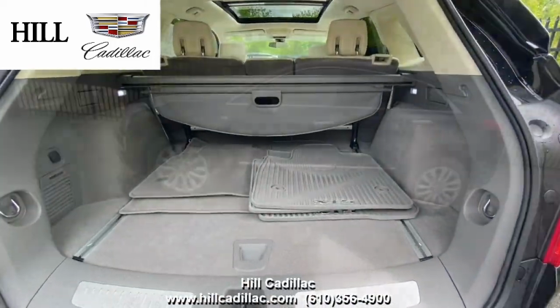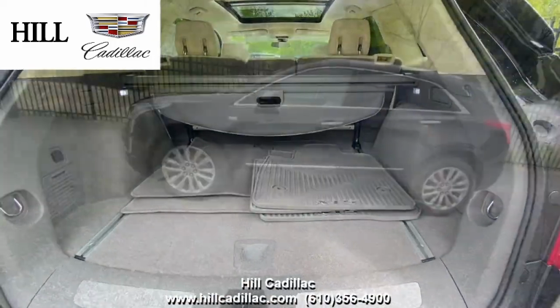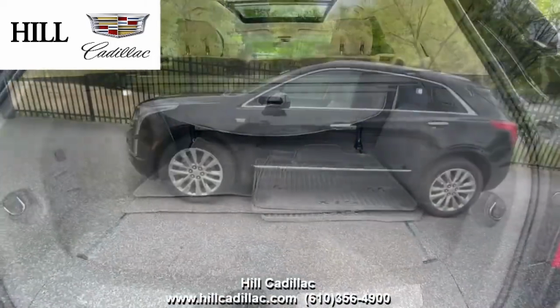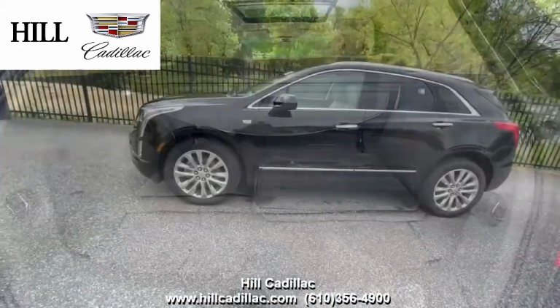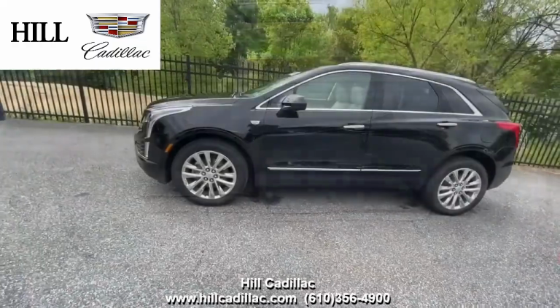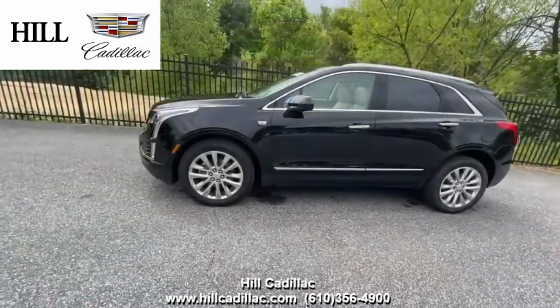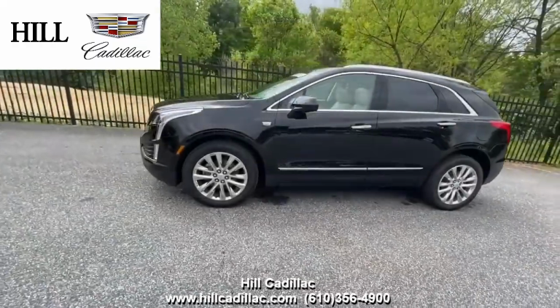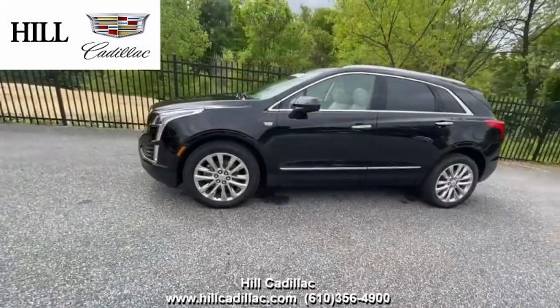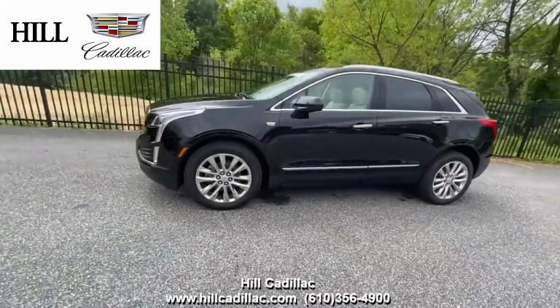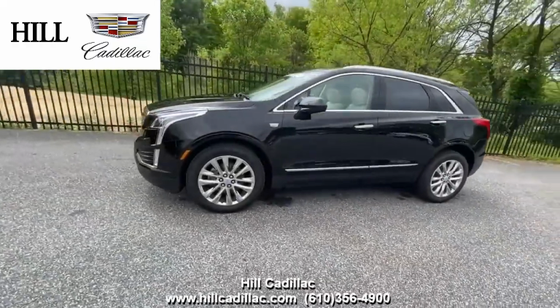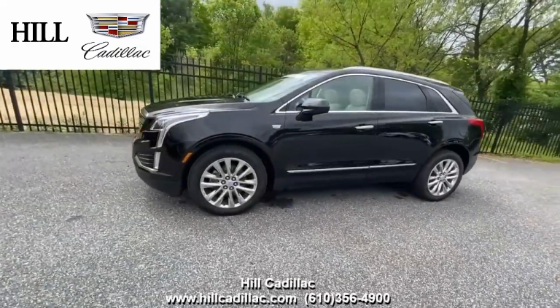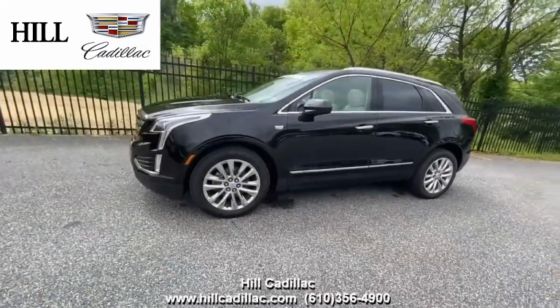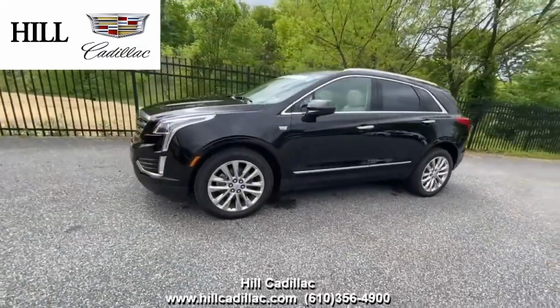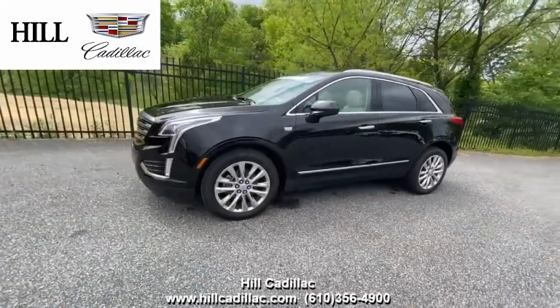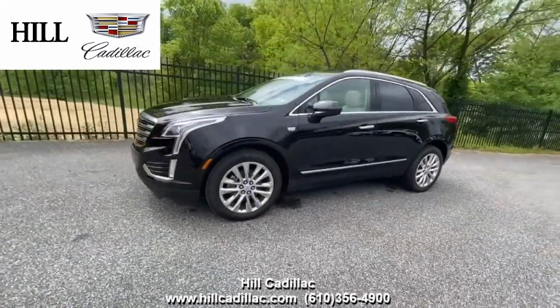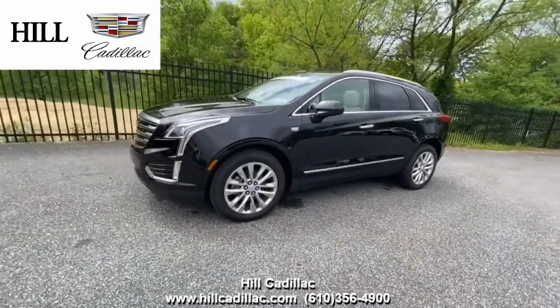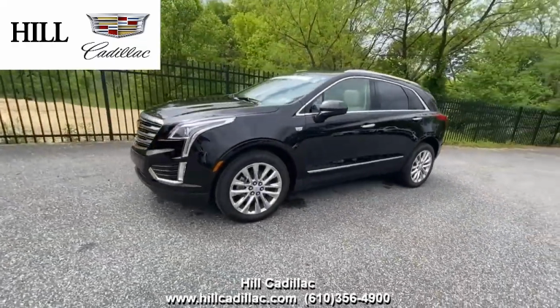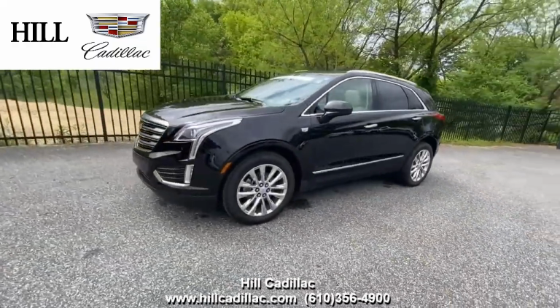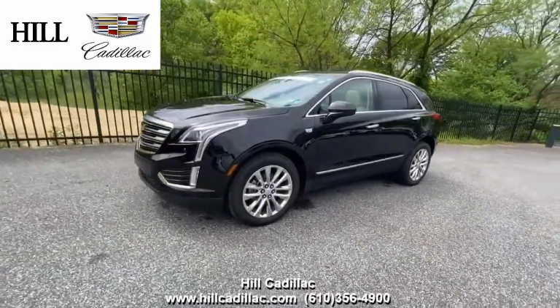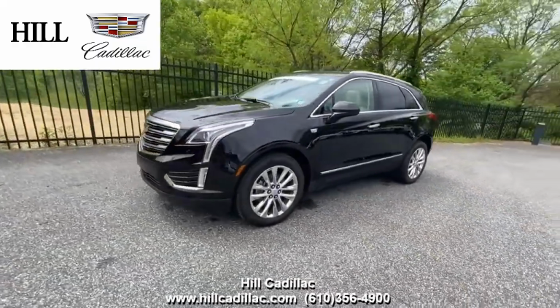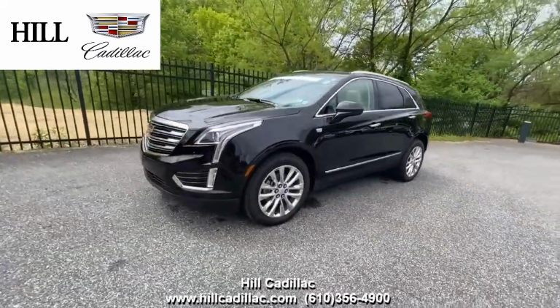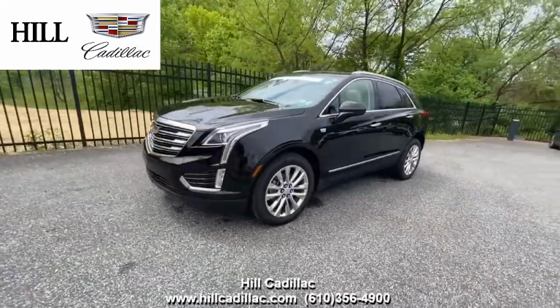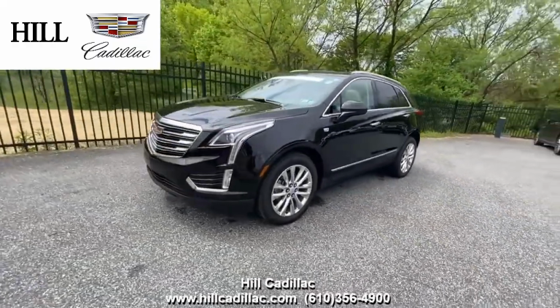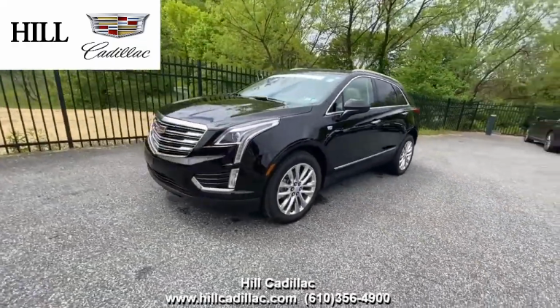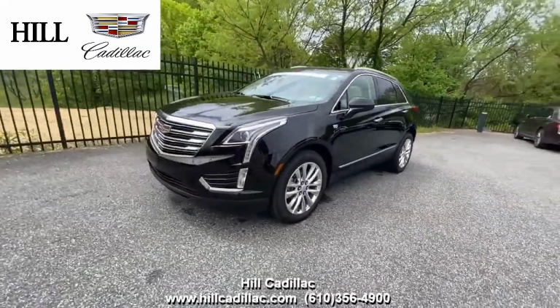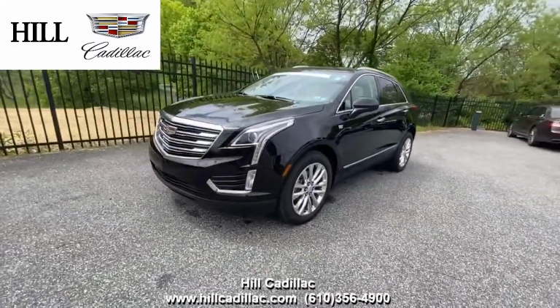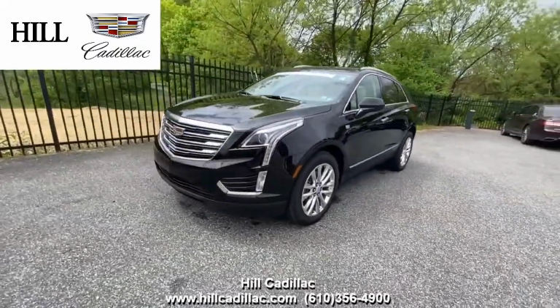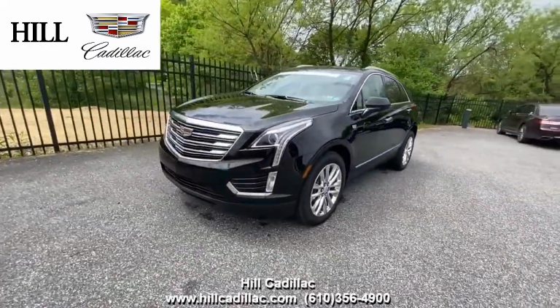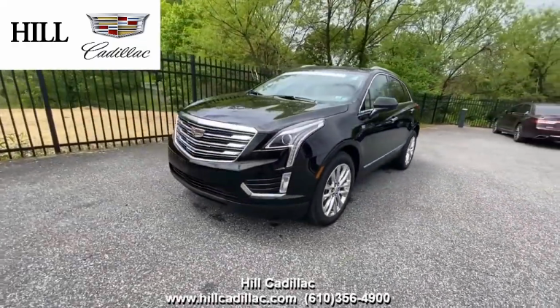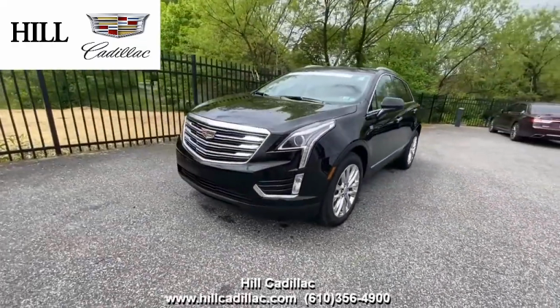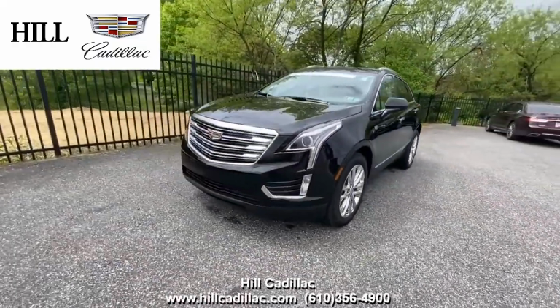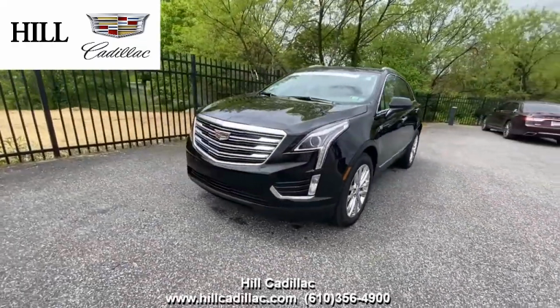For more information, come in and take a look or give us a call. If you're looking for a luxury car, we have your back at Hill Cadillac.